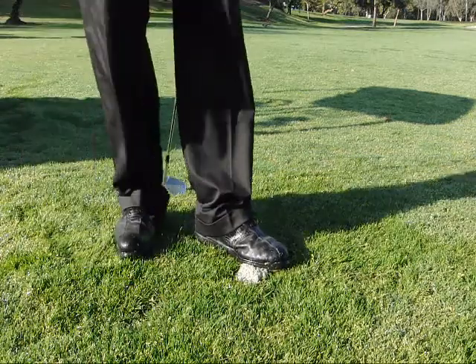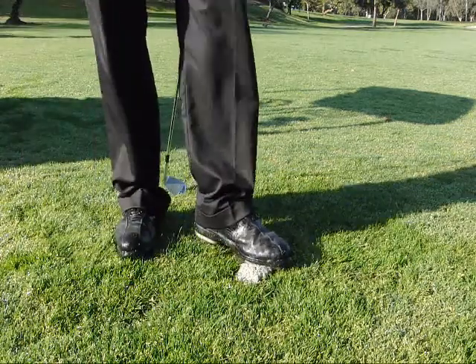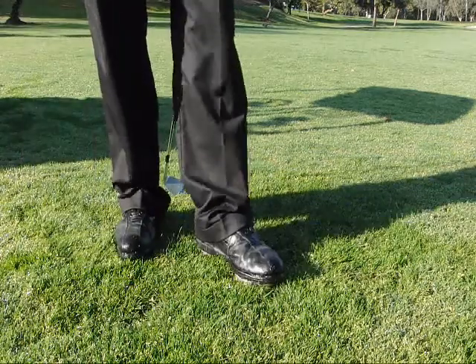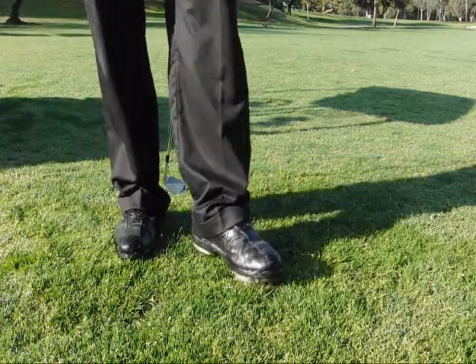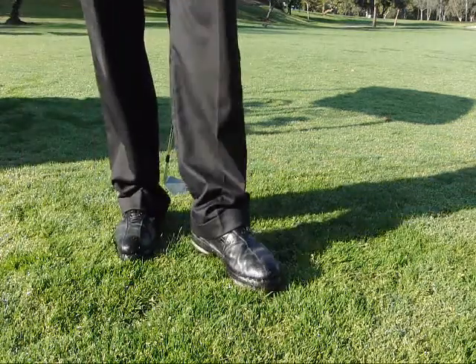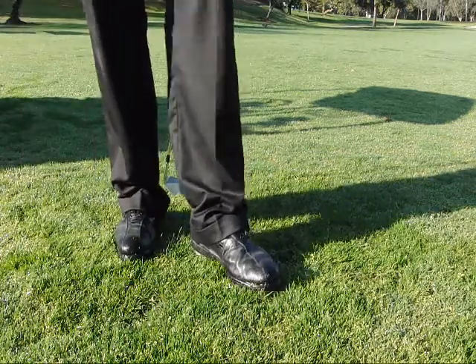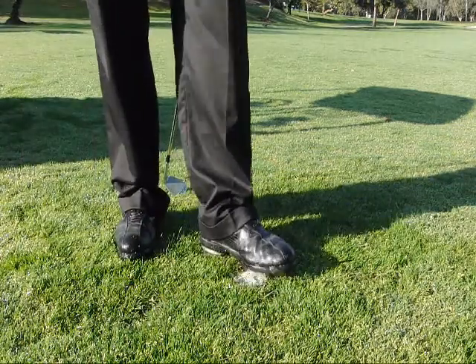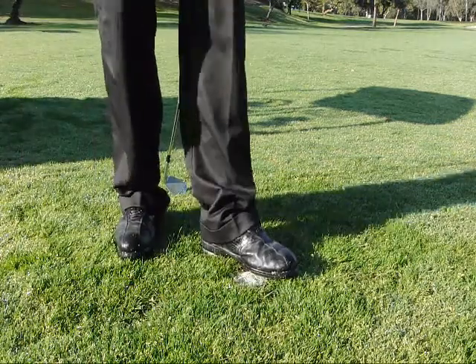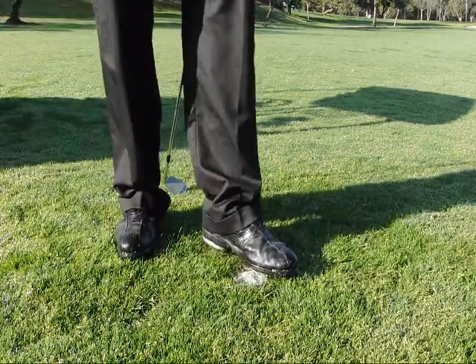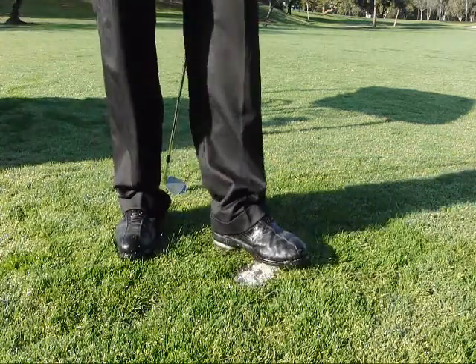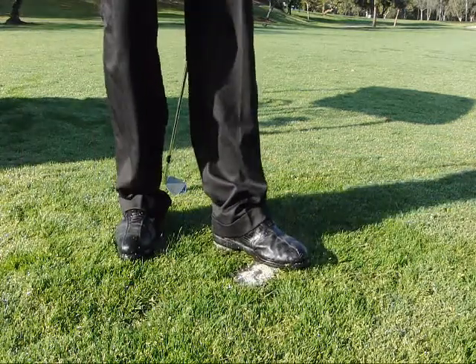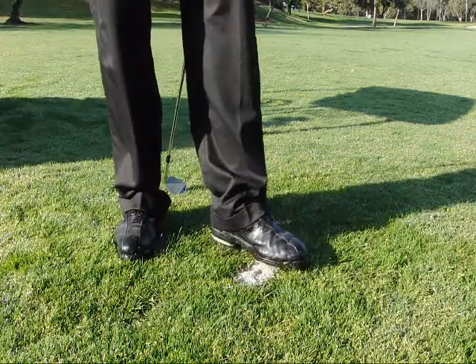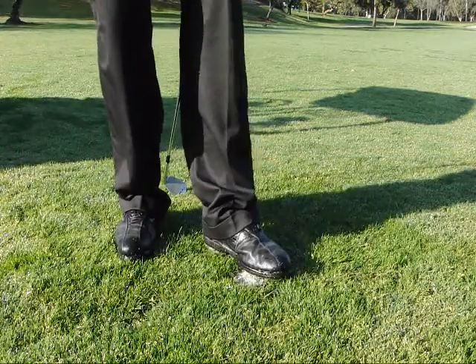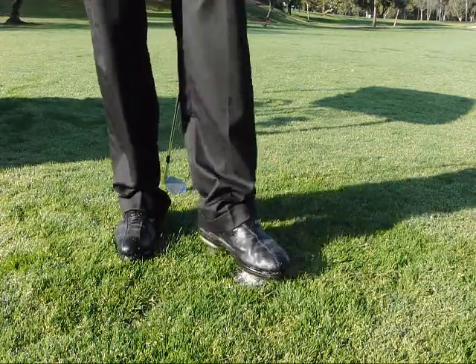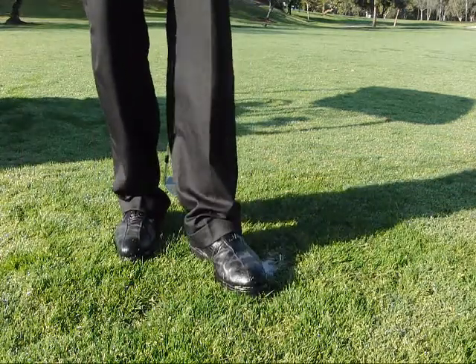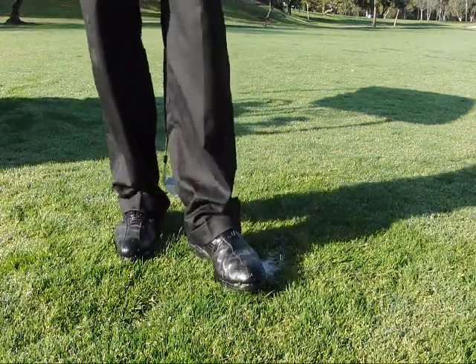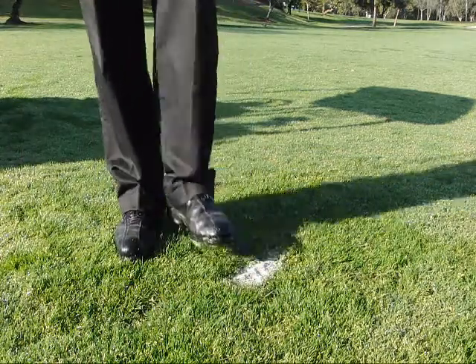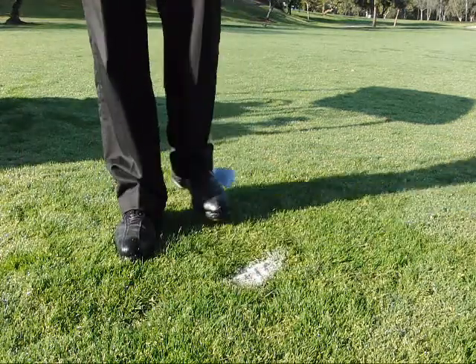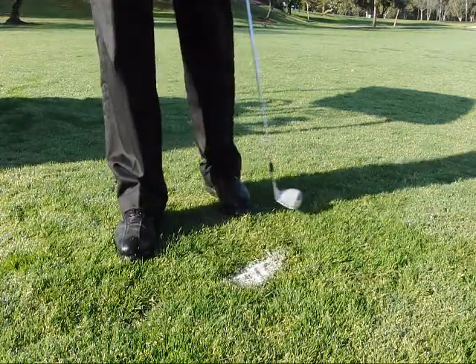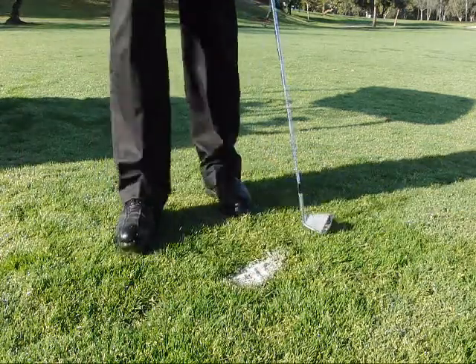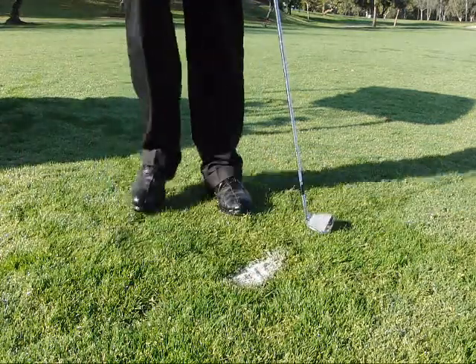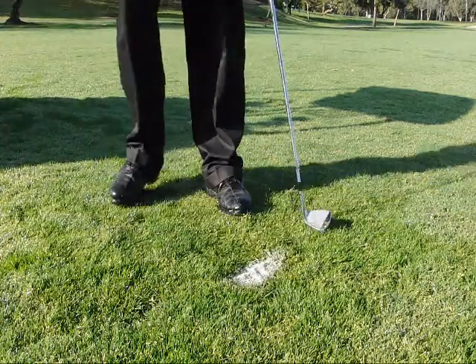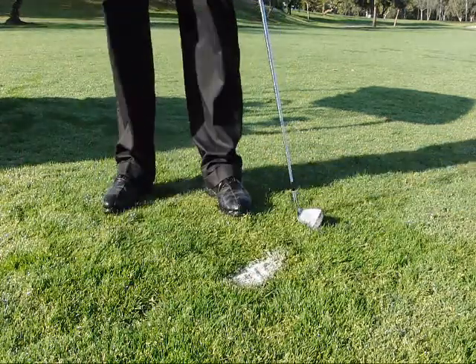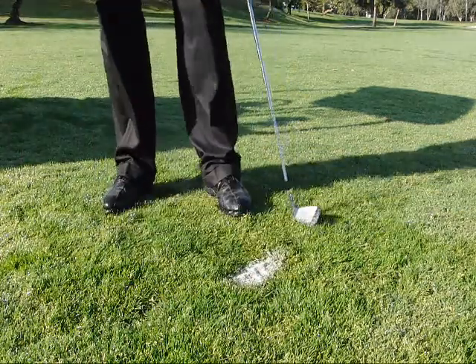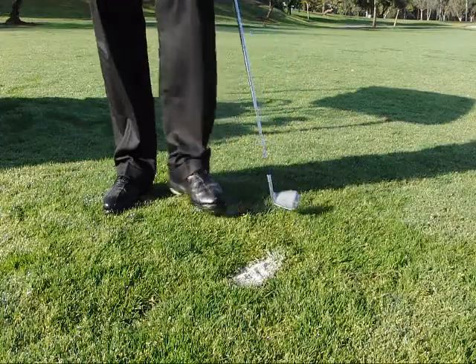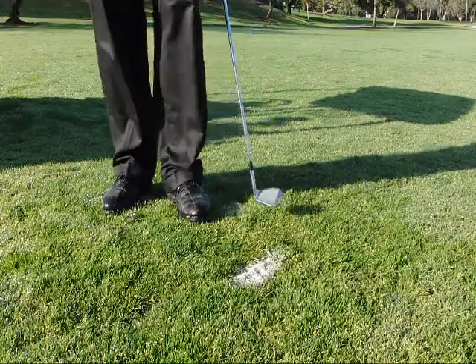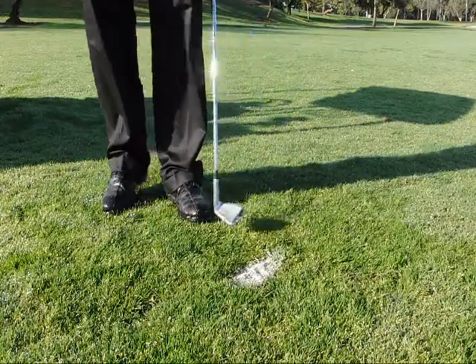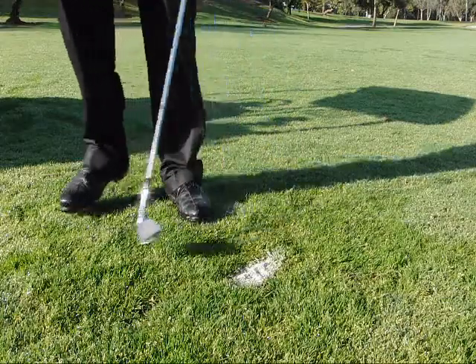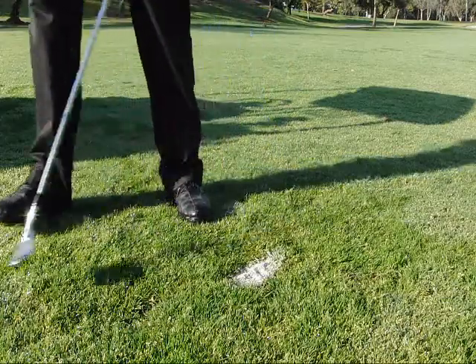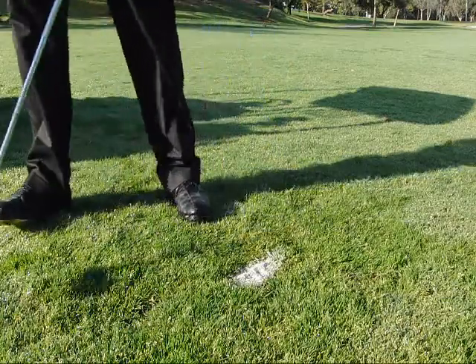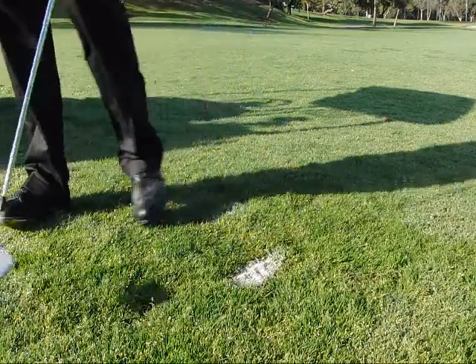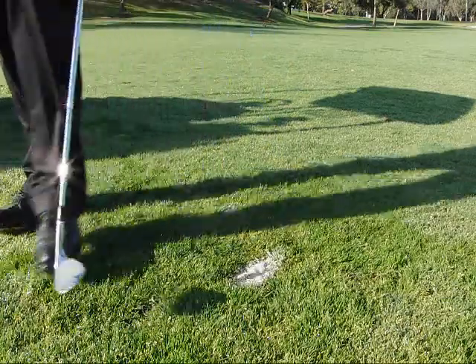Next, I want to step on it so that it's level or flush with the ground, or just slightly above flush with the ground.